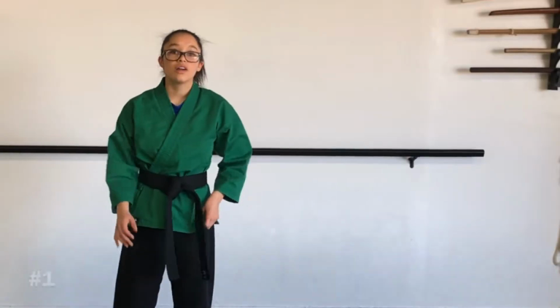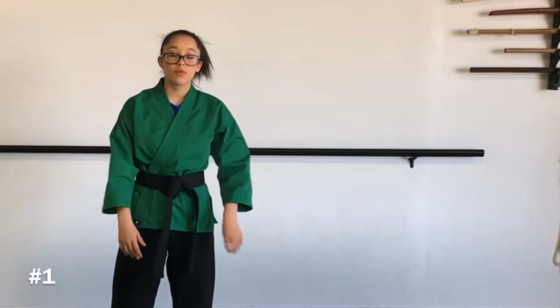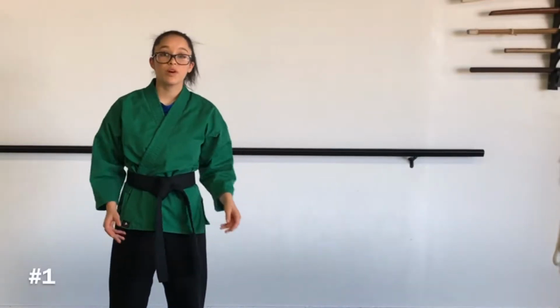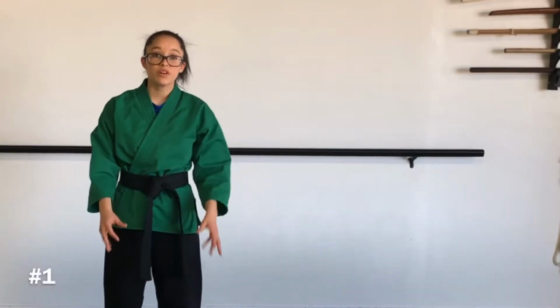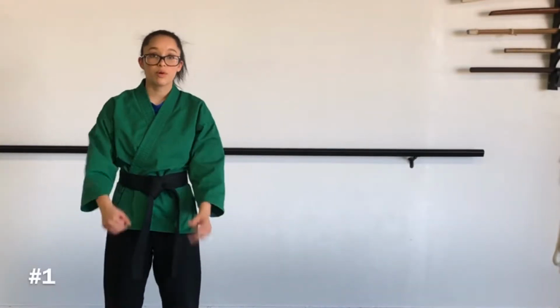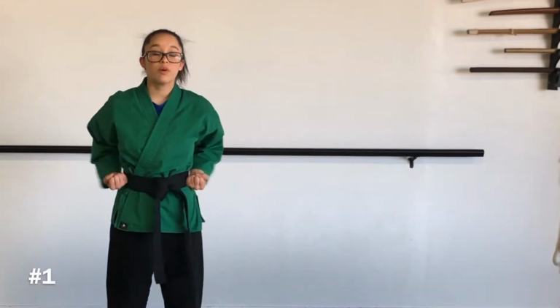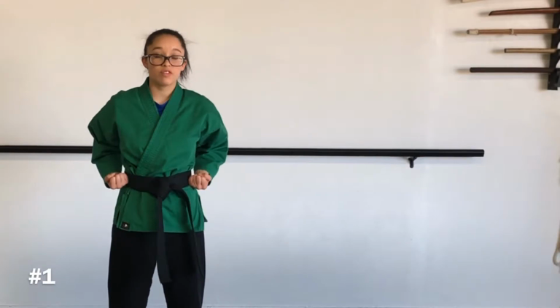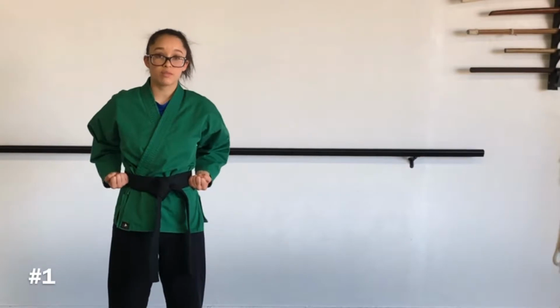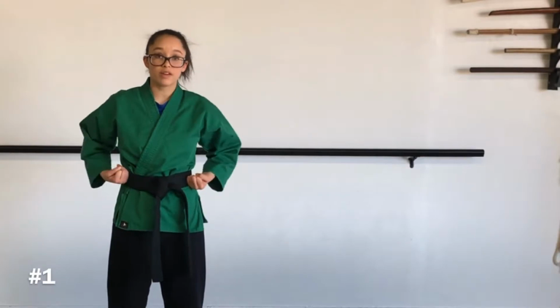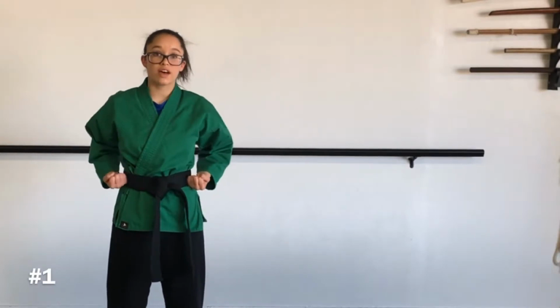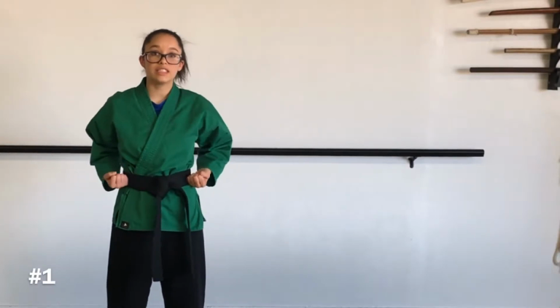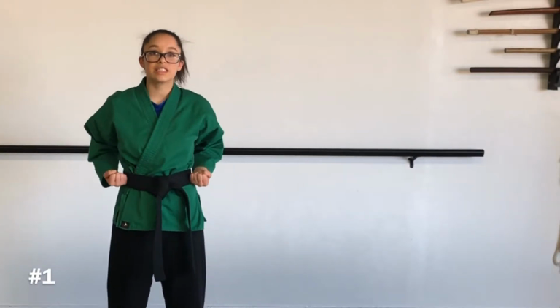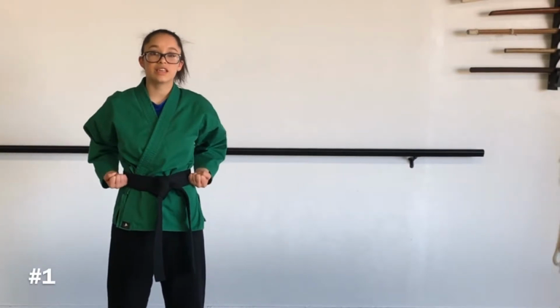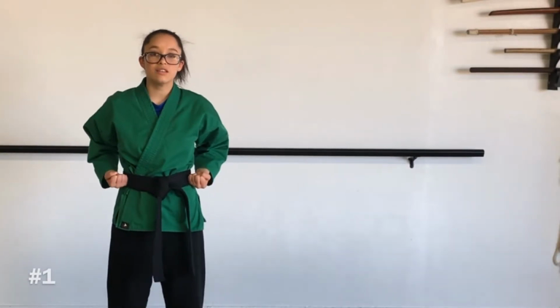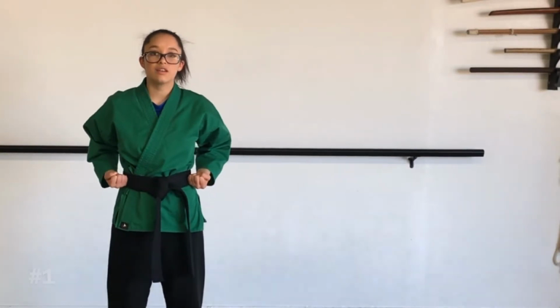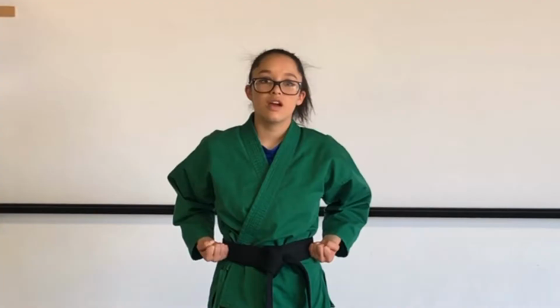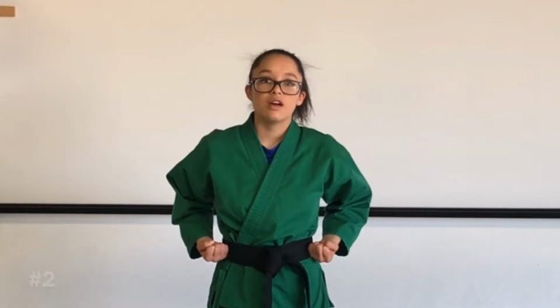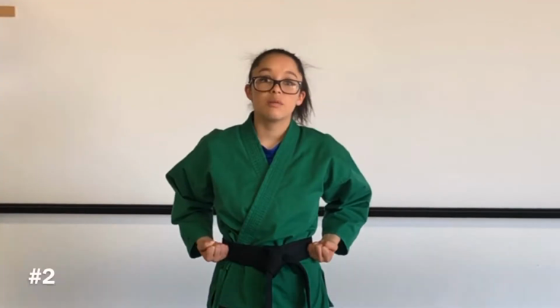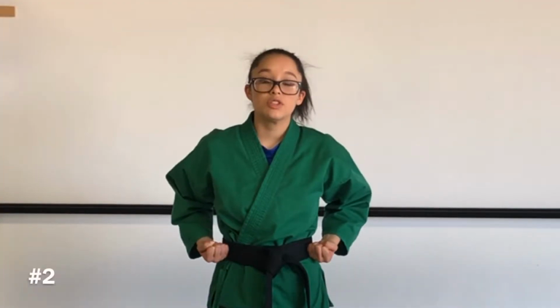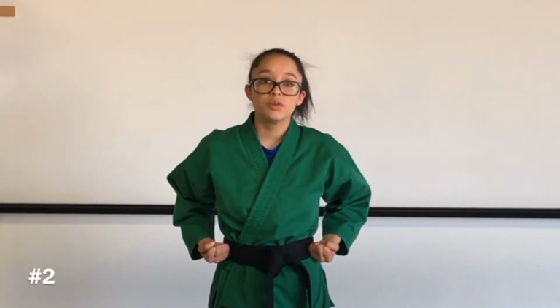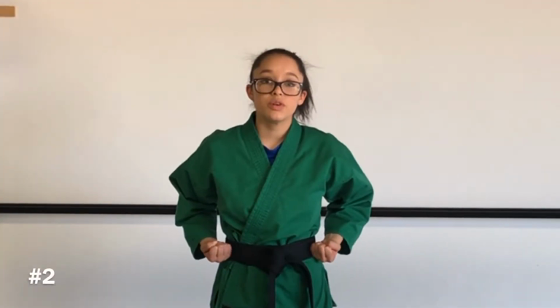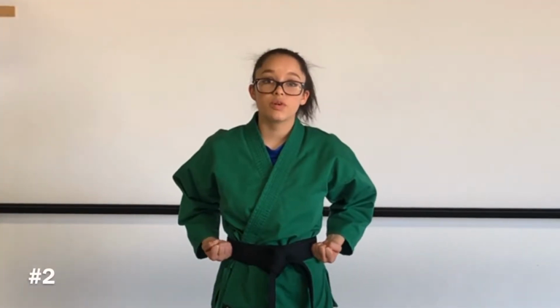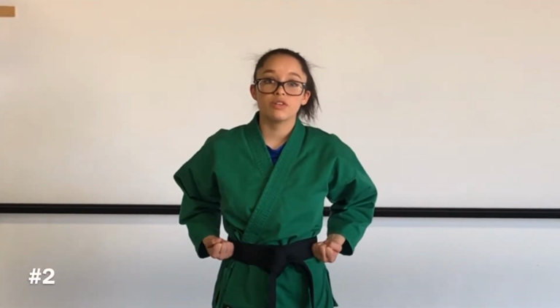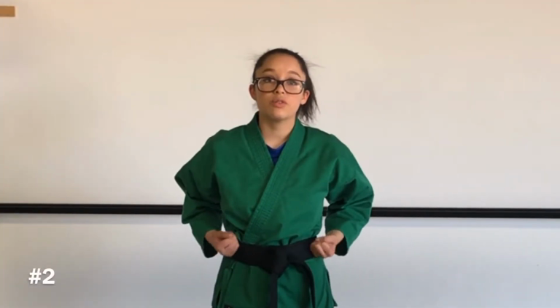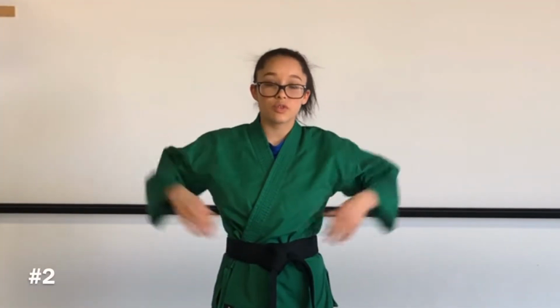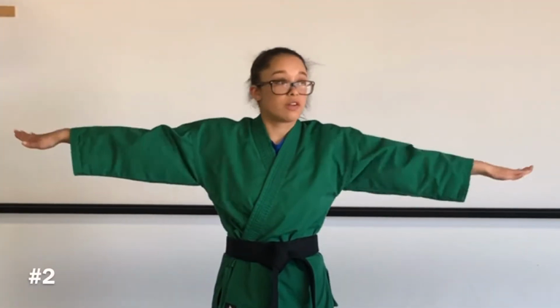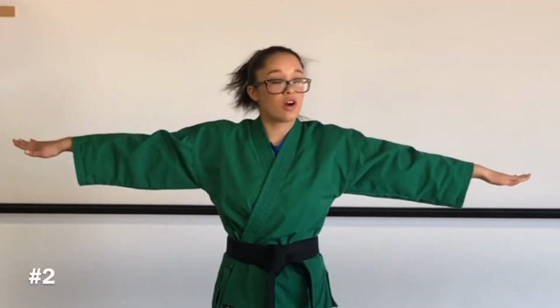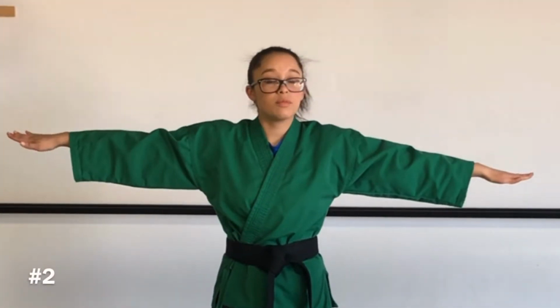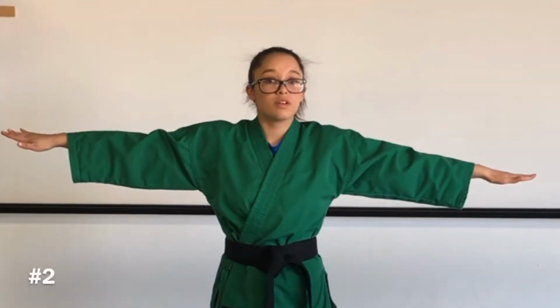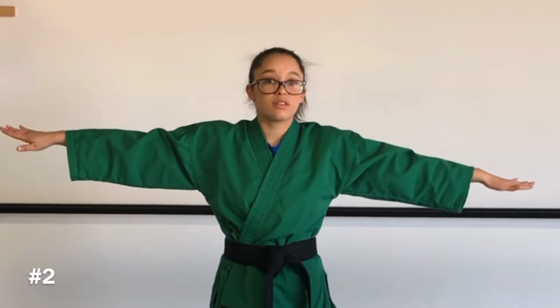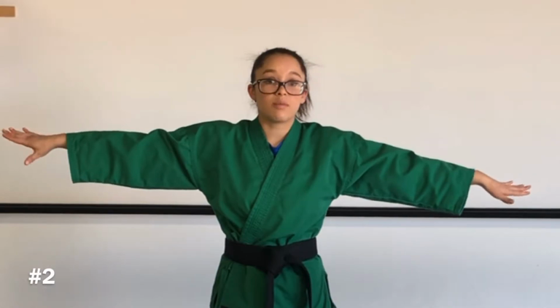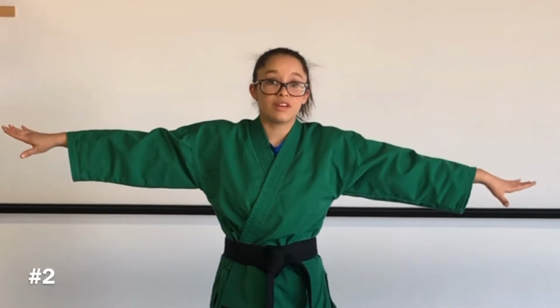Alright, number one, you're going to put both fists by your side, just like this. Number two, you're going to shoot out your arms simultaneously.